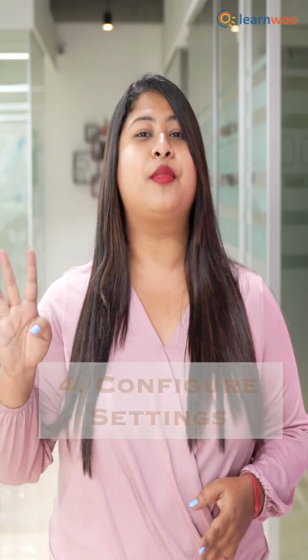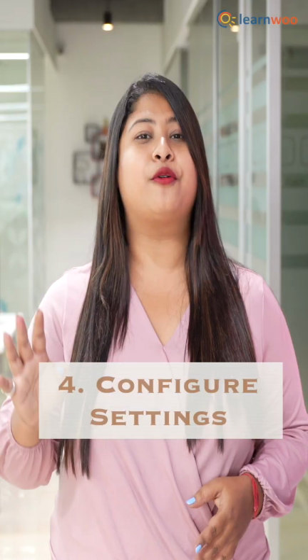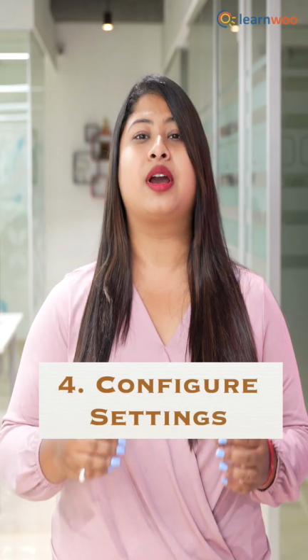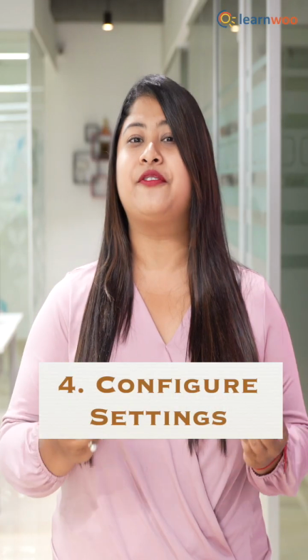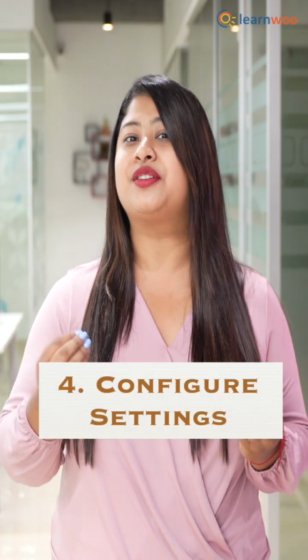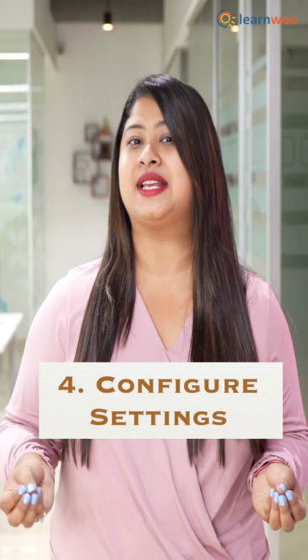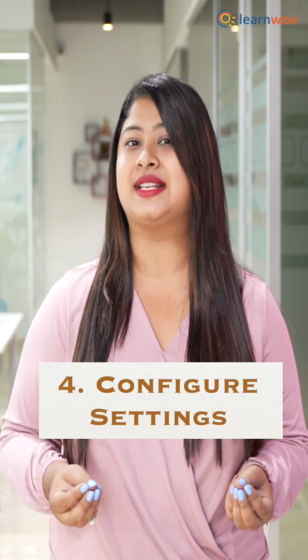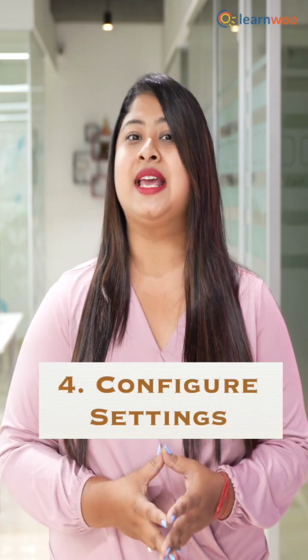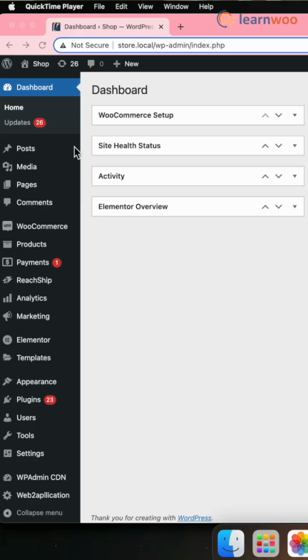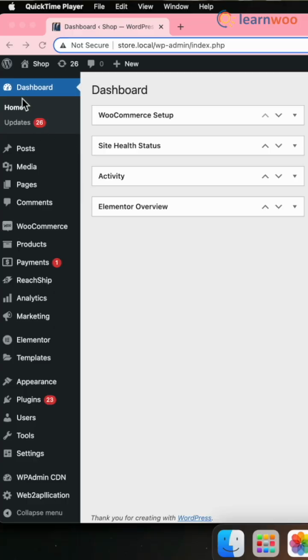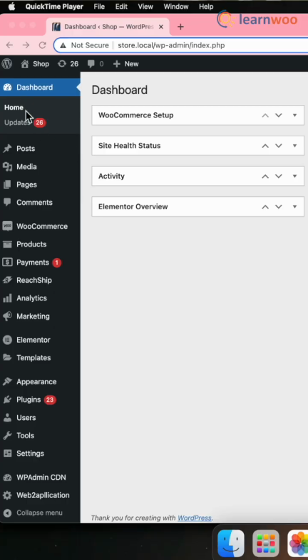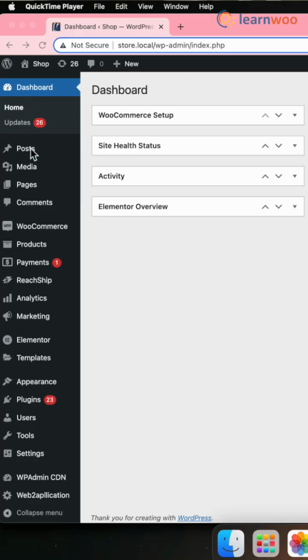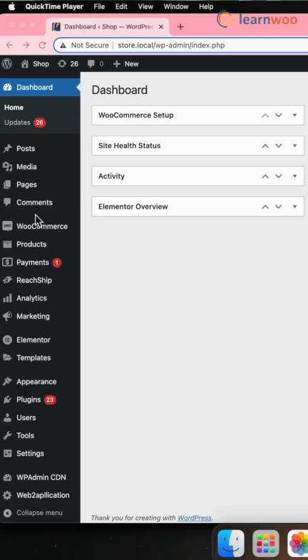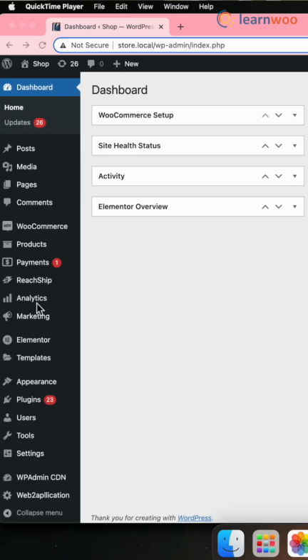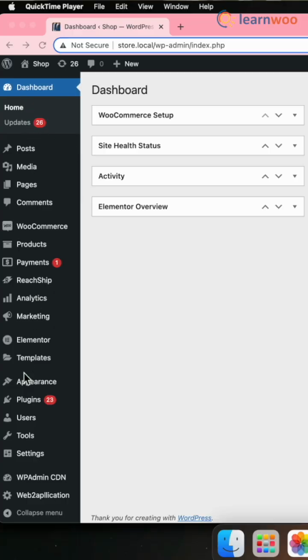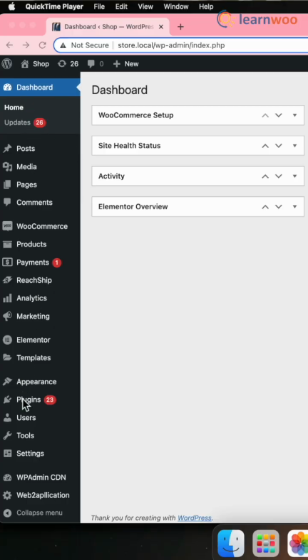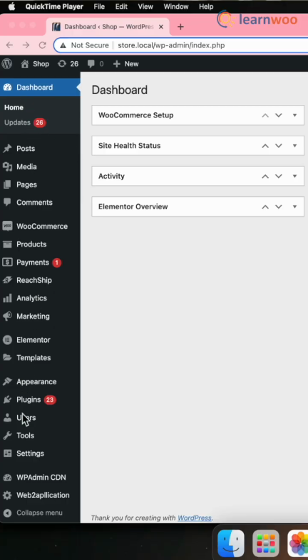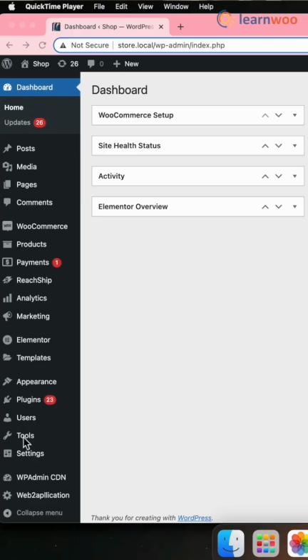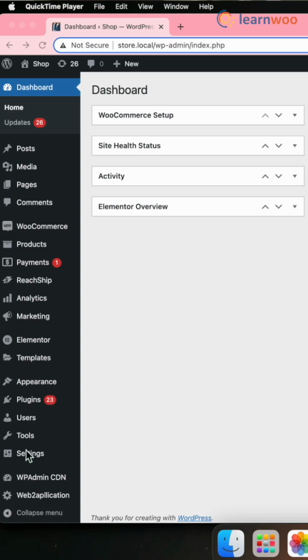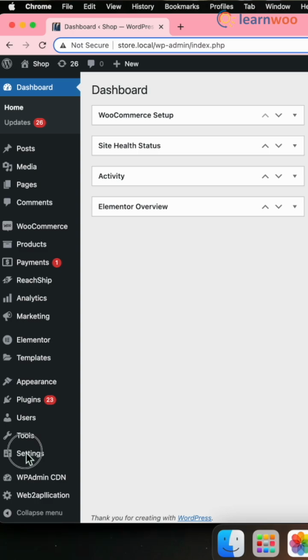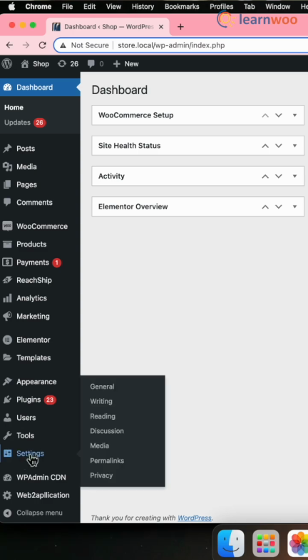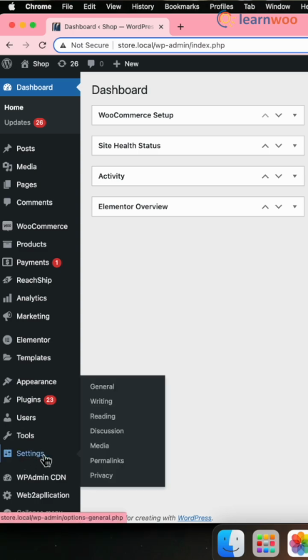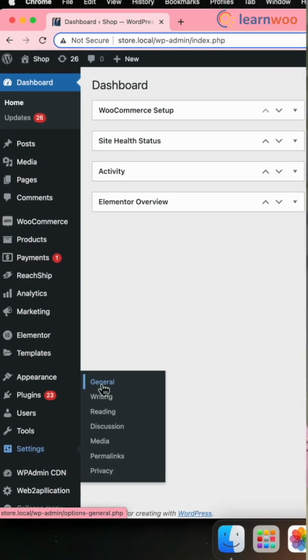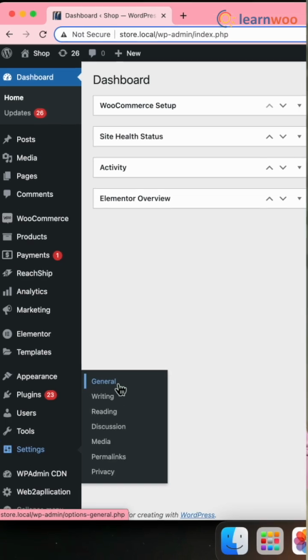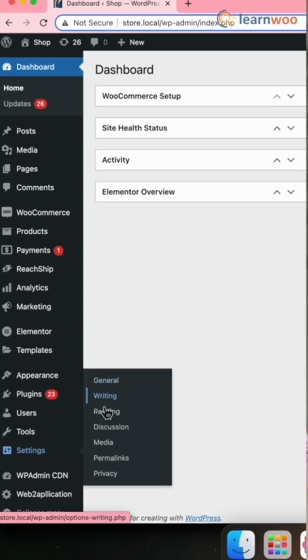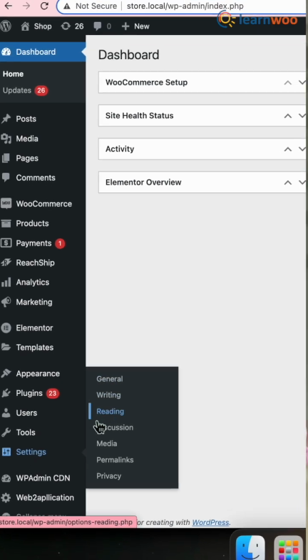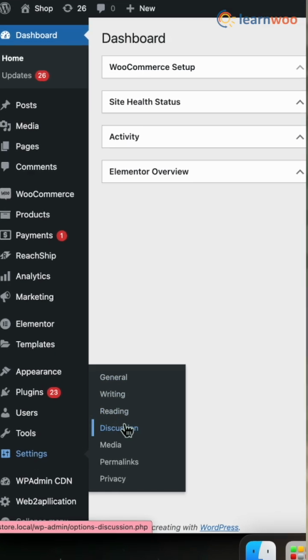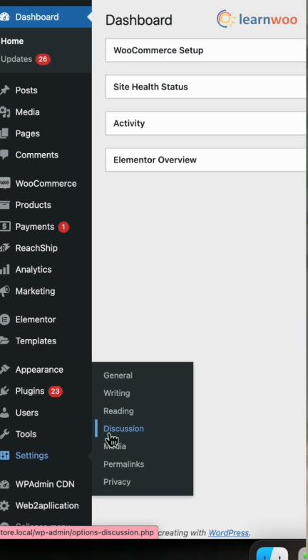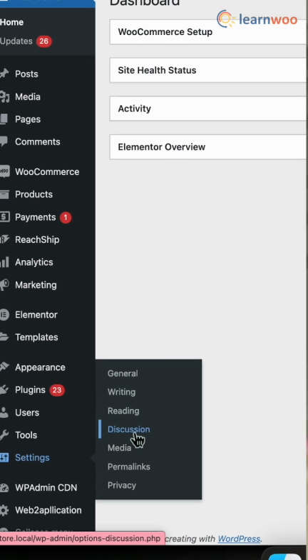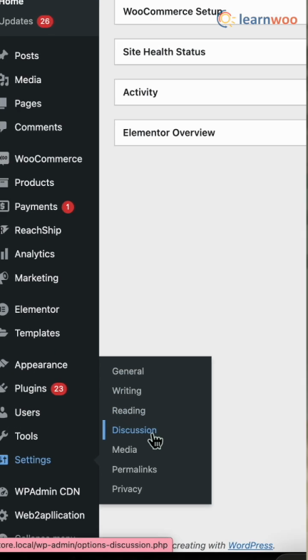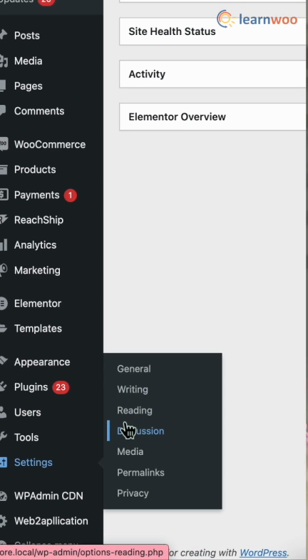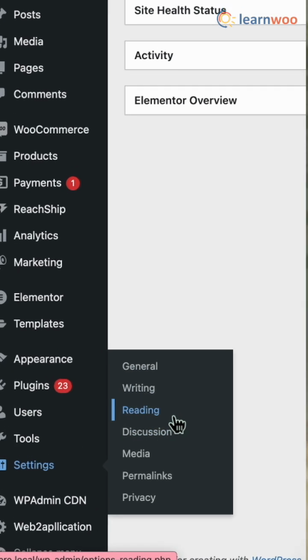Number four, configure settings. In the WordPress dashboard, go to settings and configure general, discussion, and reading settings.